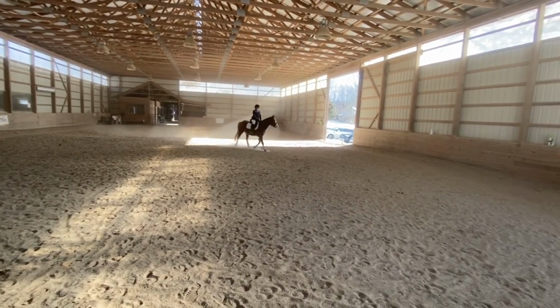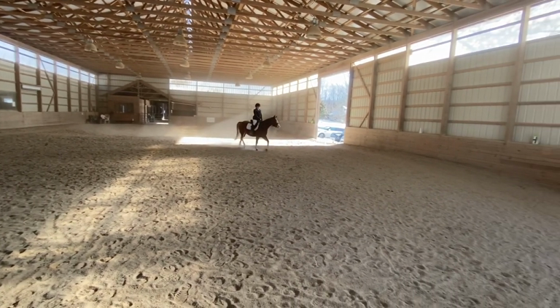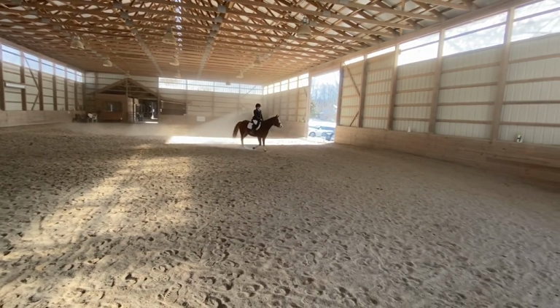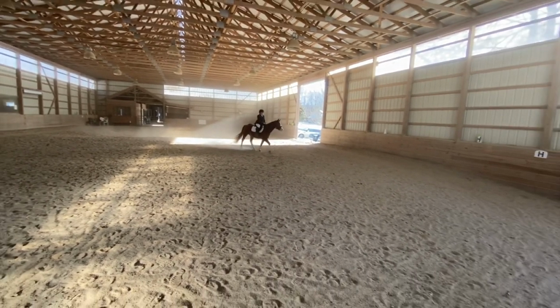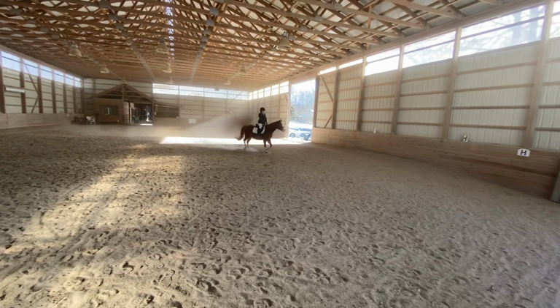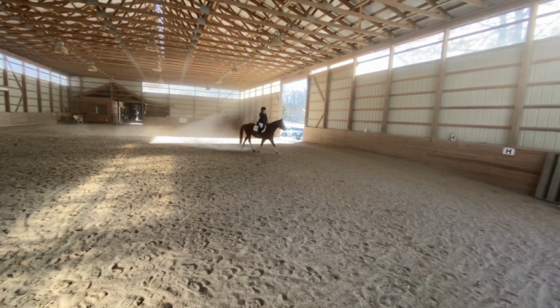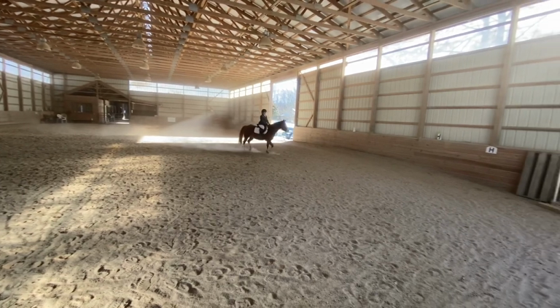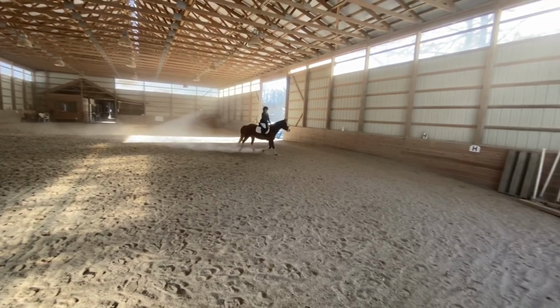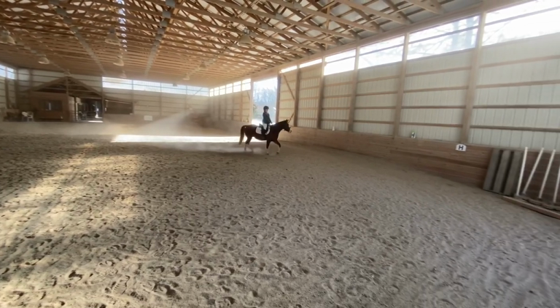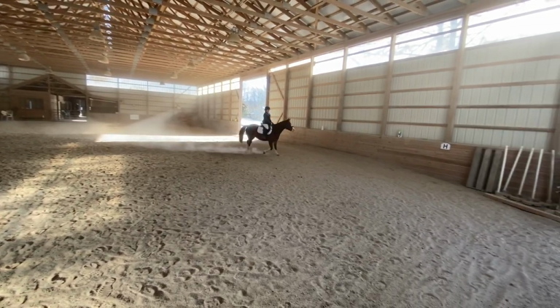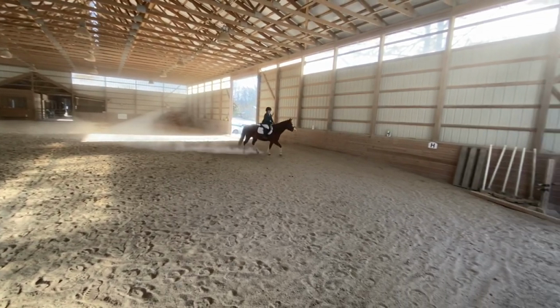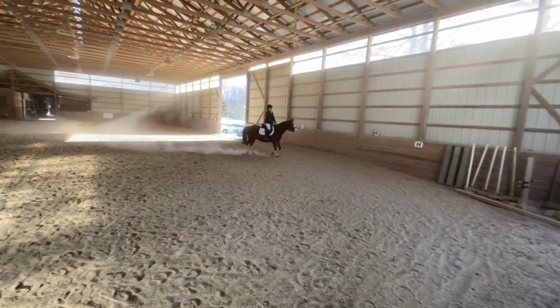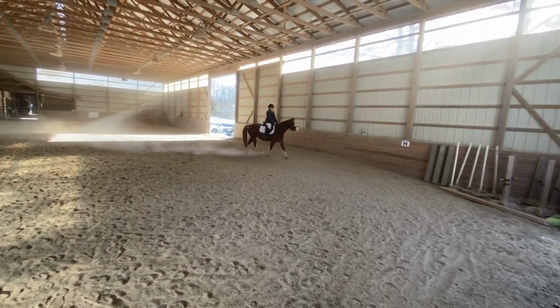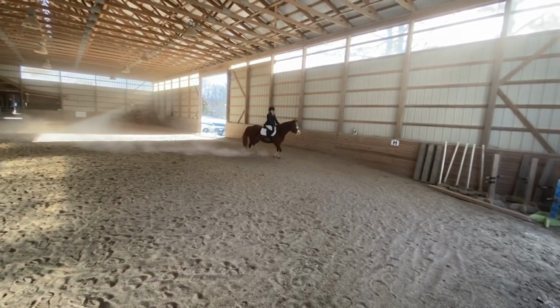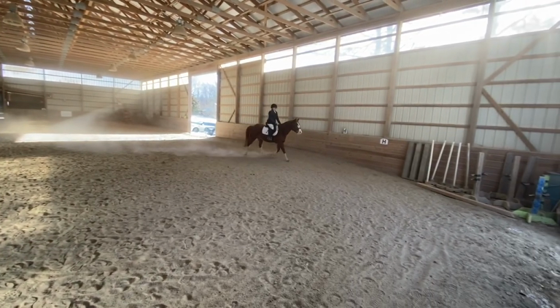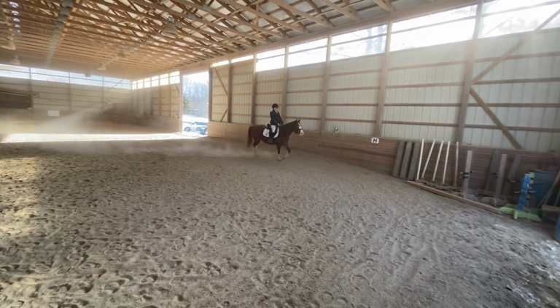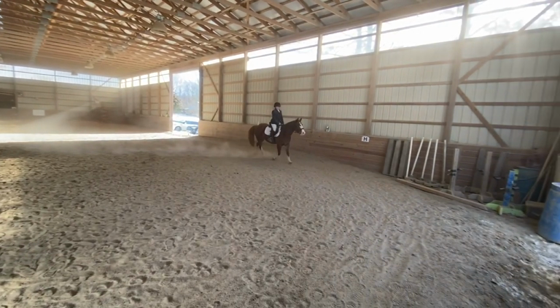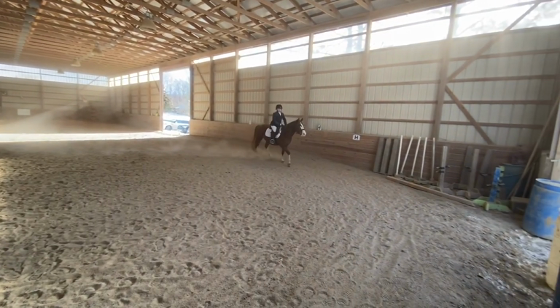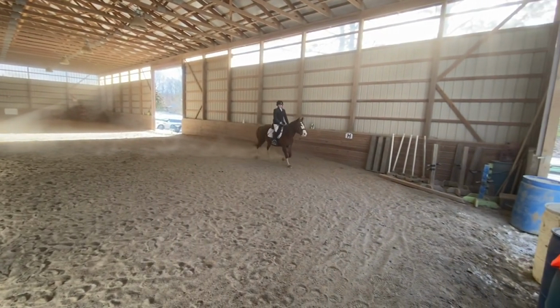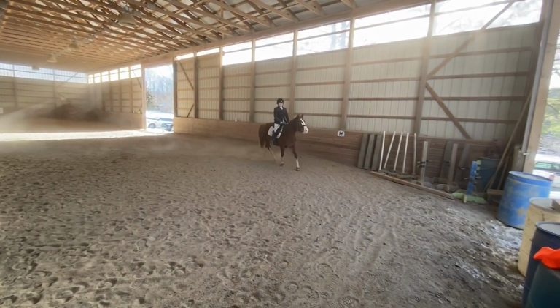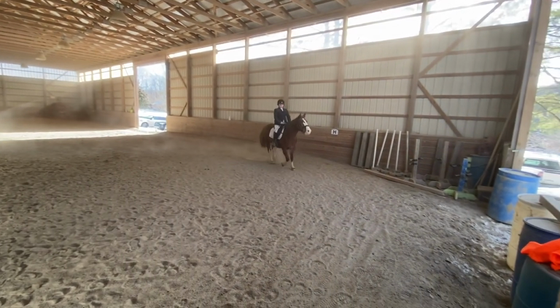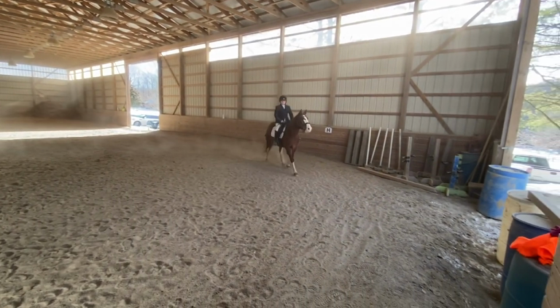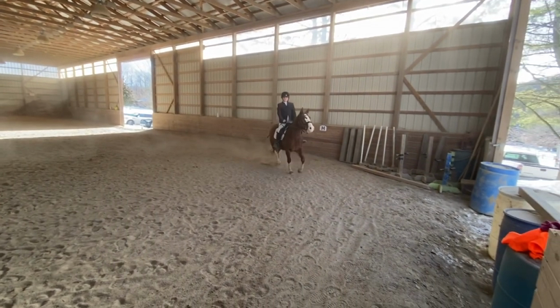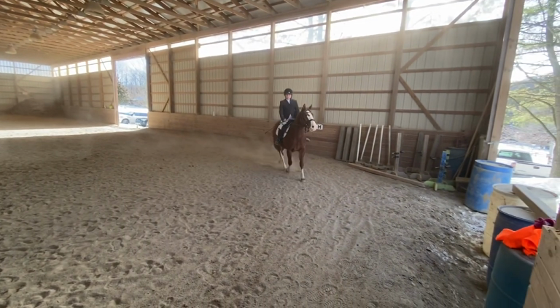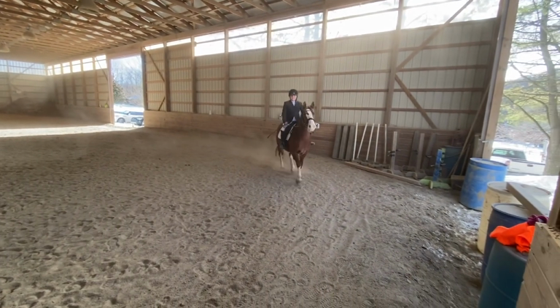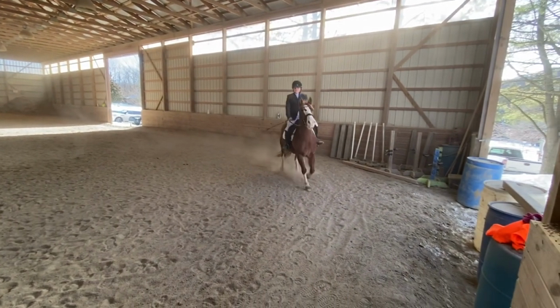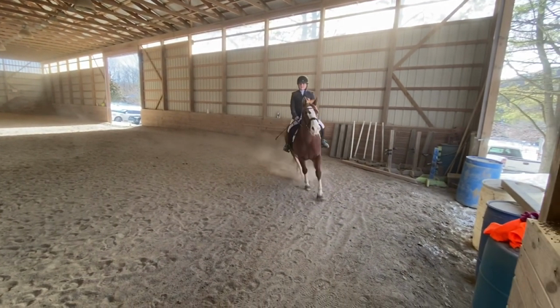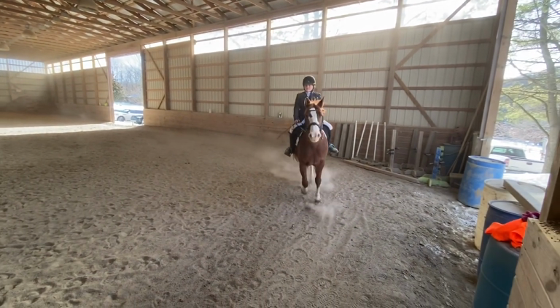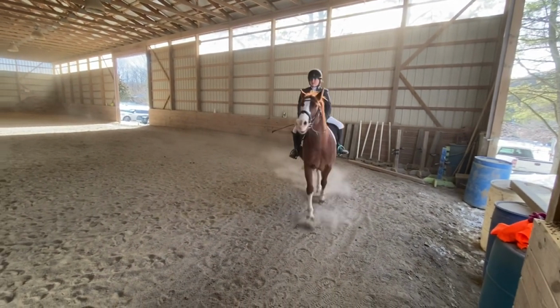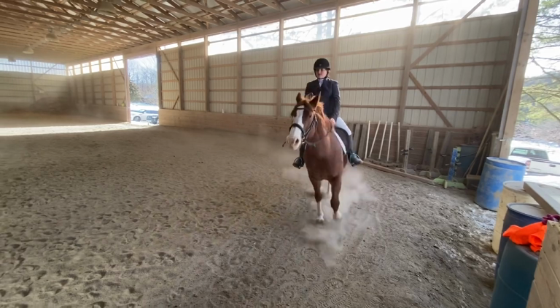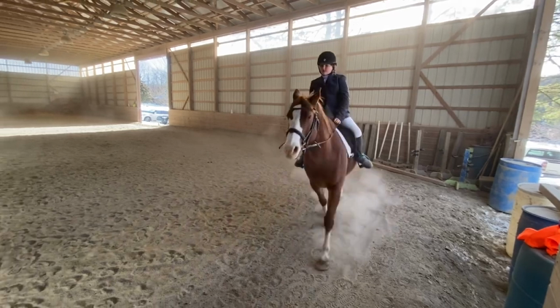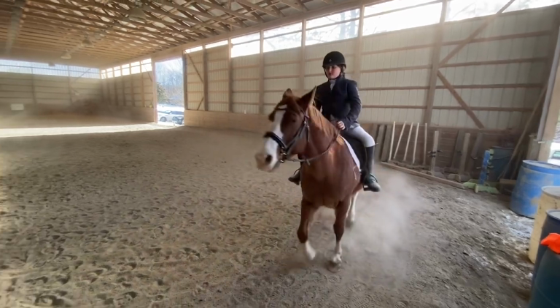H to C, working trot. C, circle right, 20 meters.